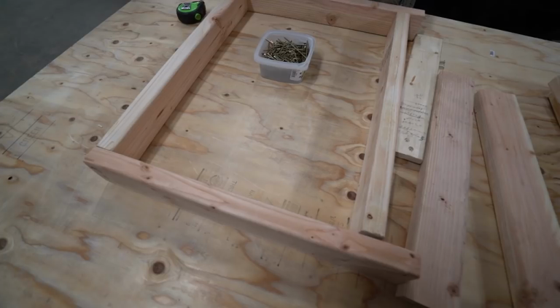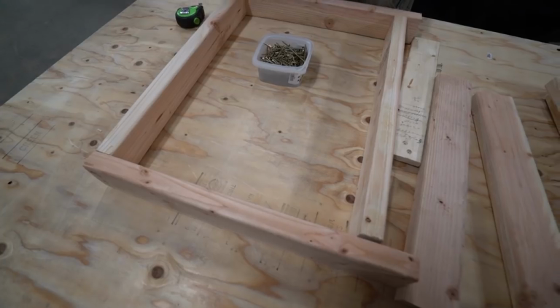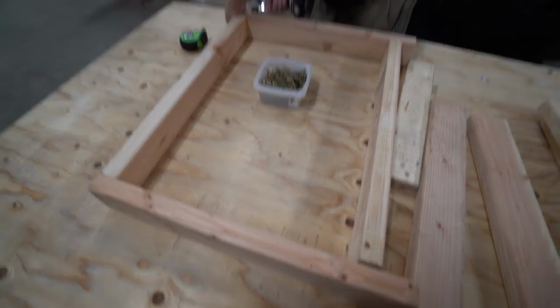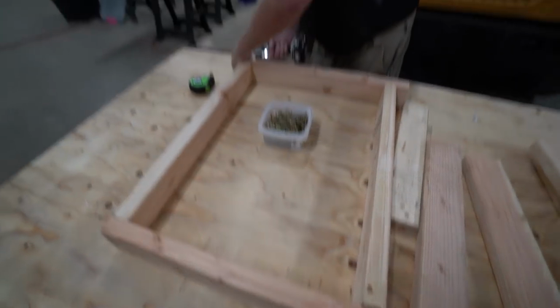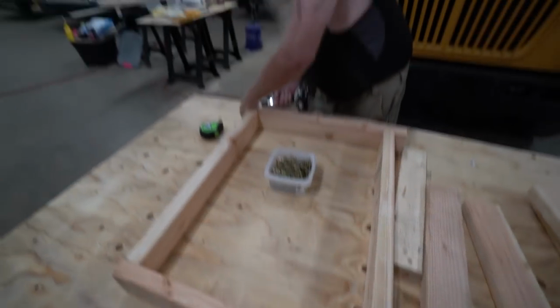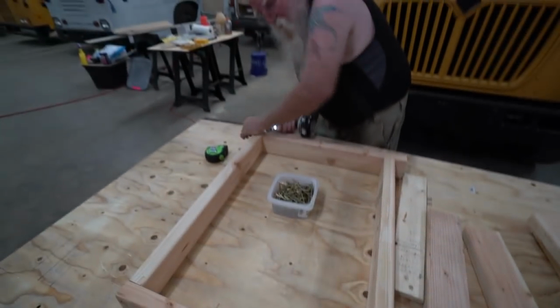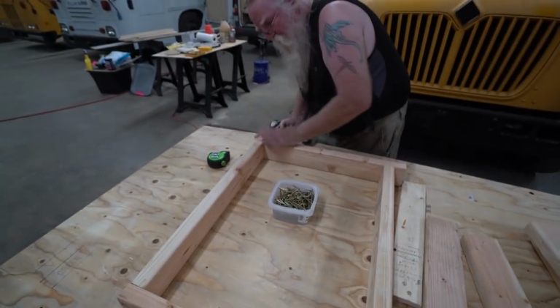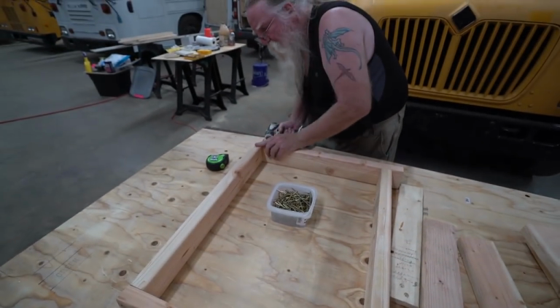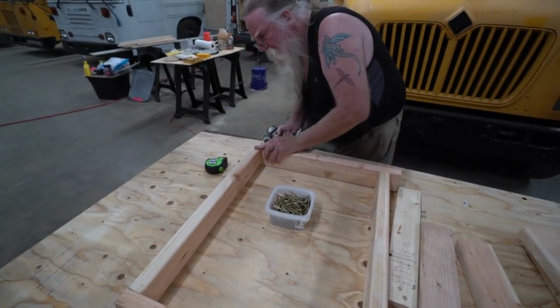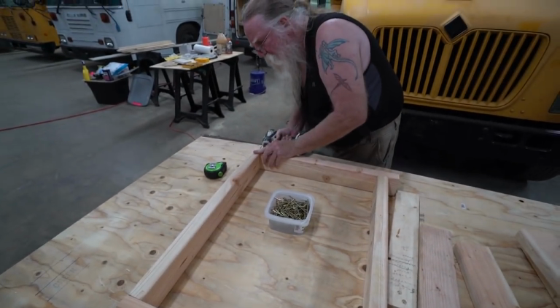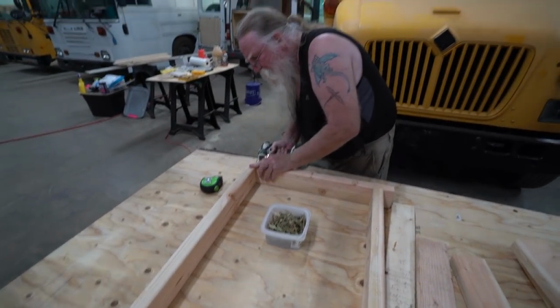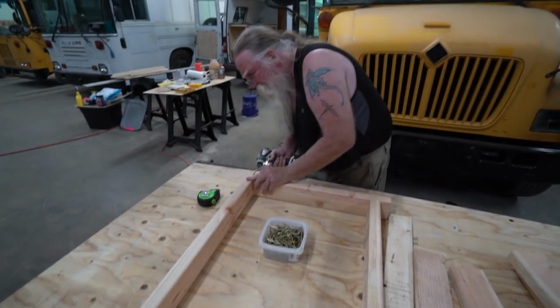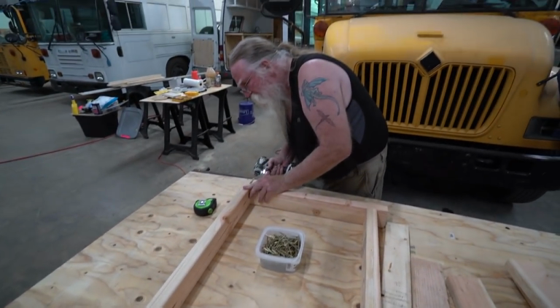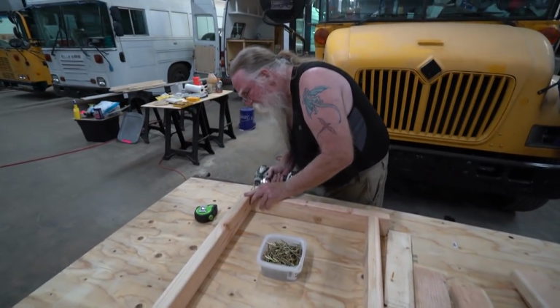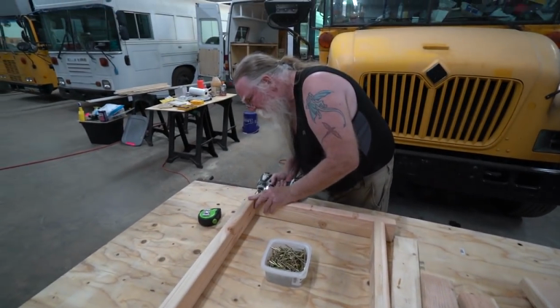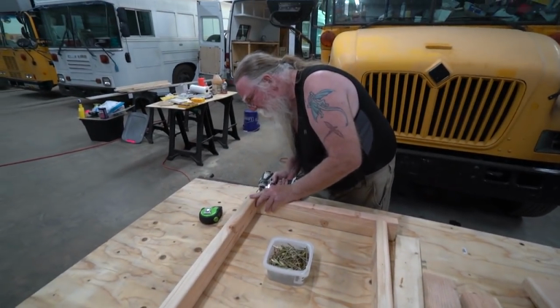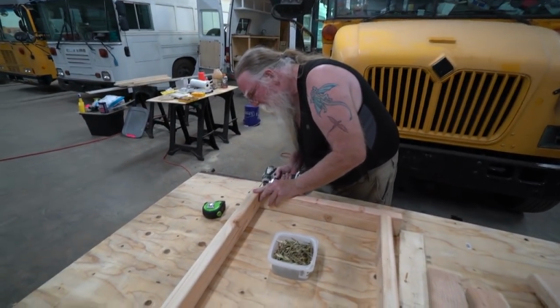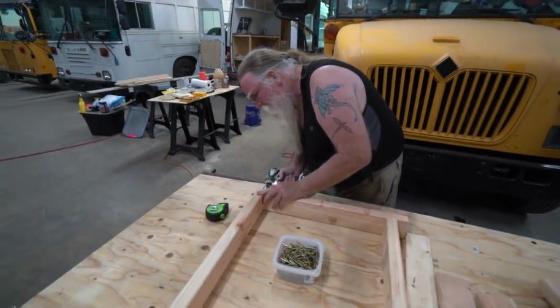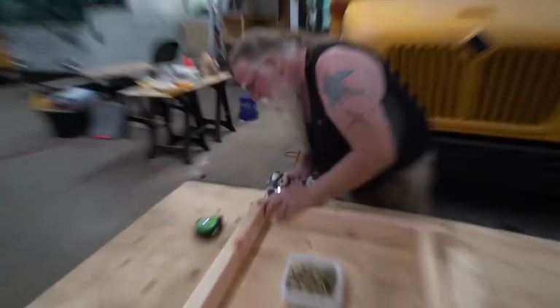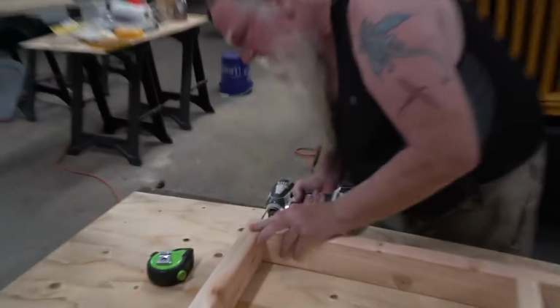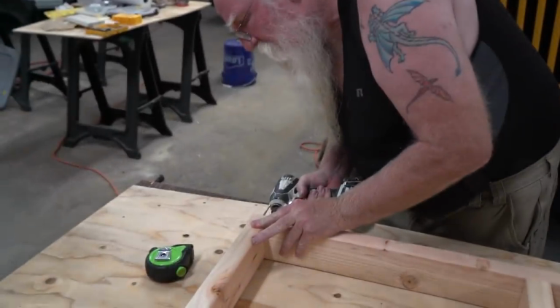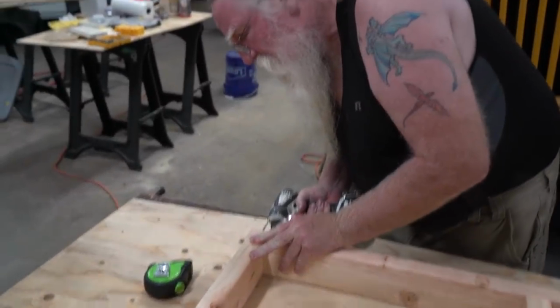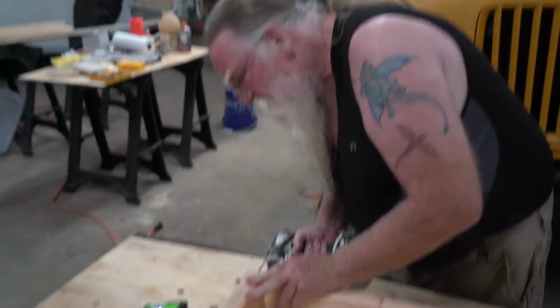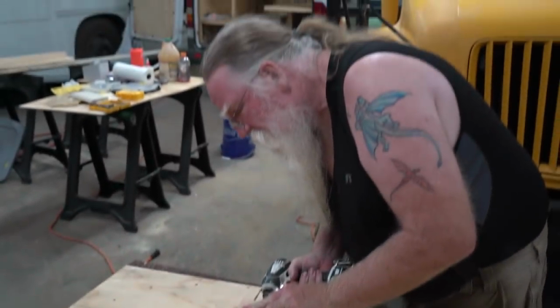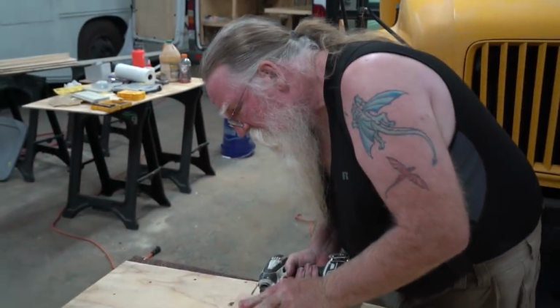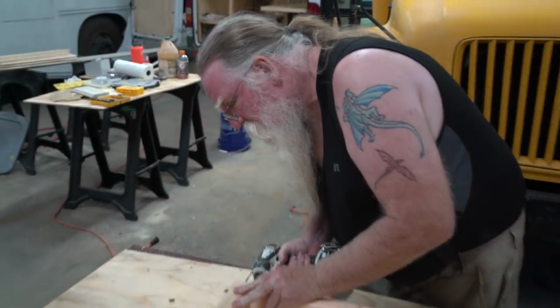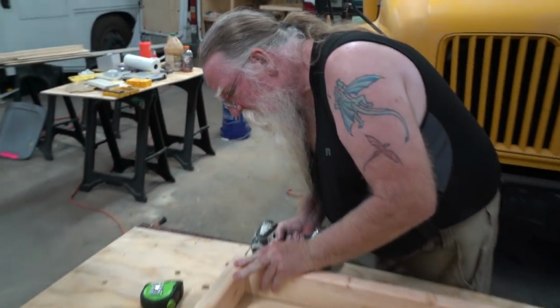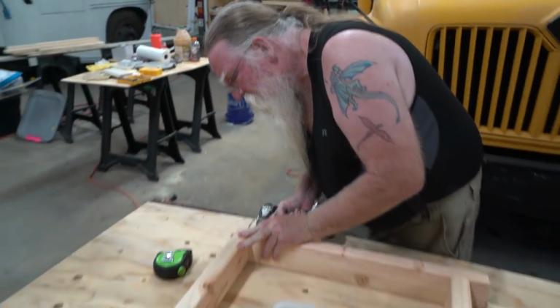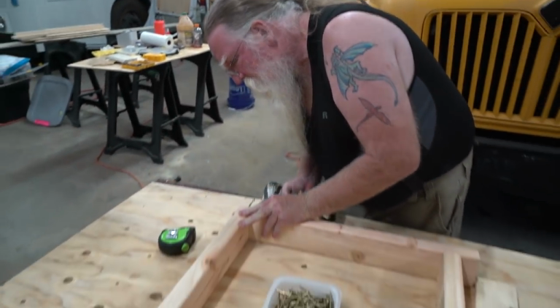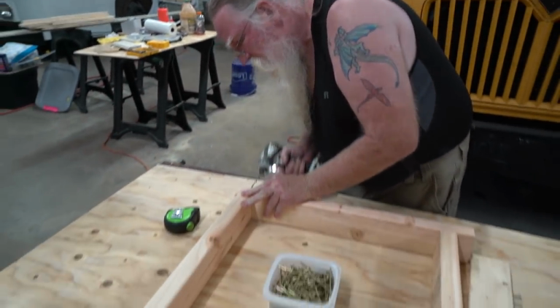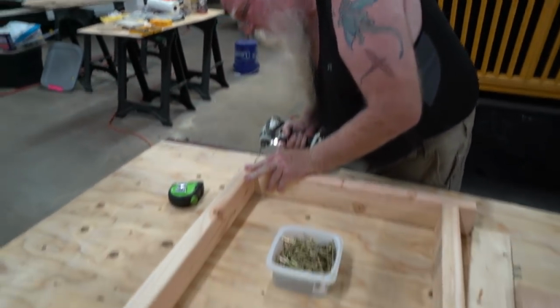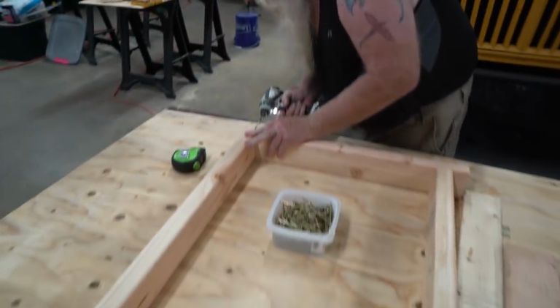We're just making these squares. I'm gonna jump in in a second and help him. Let's just get all this stuff done.